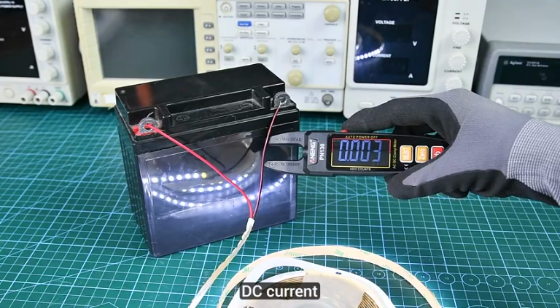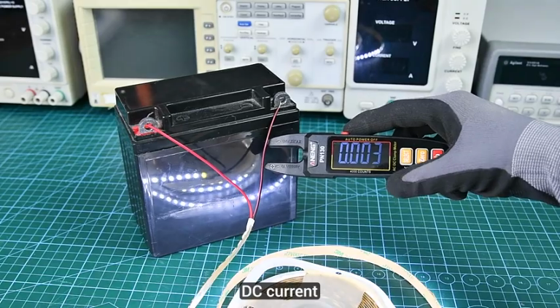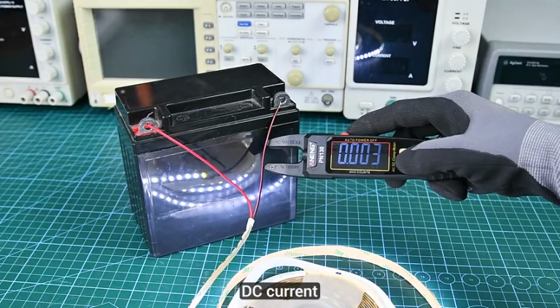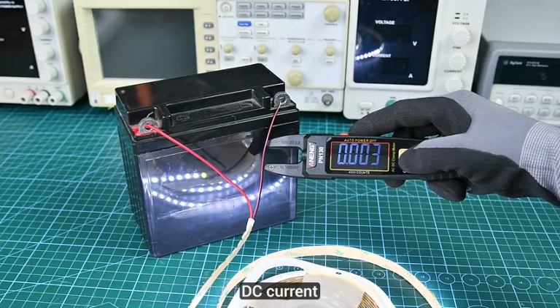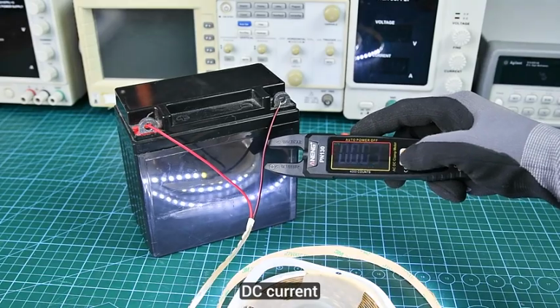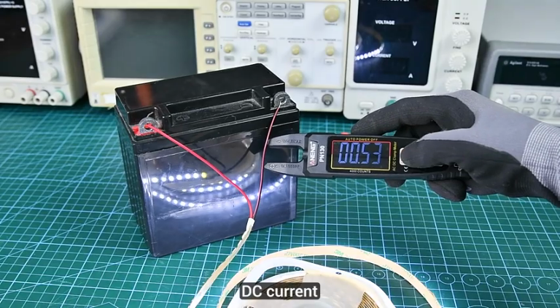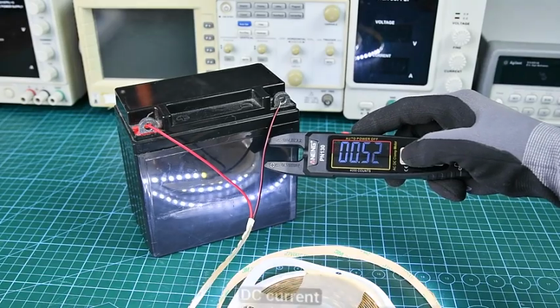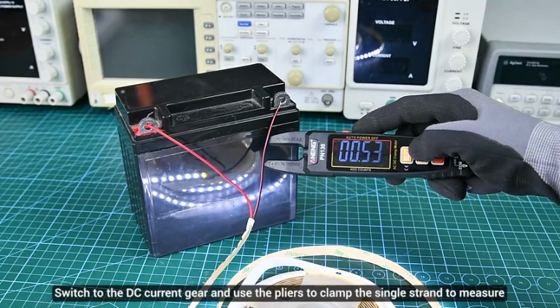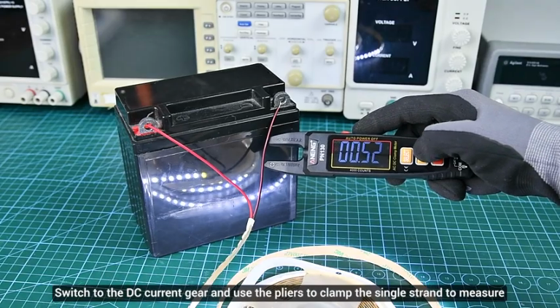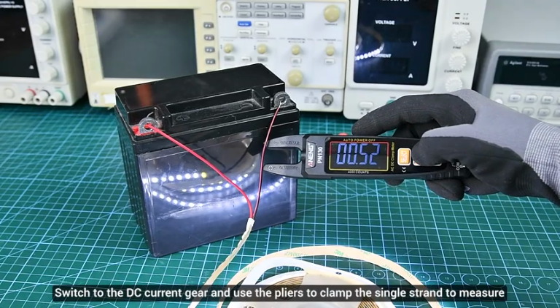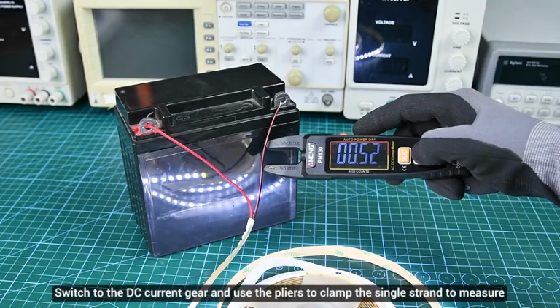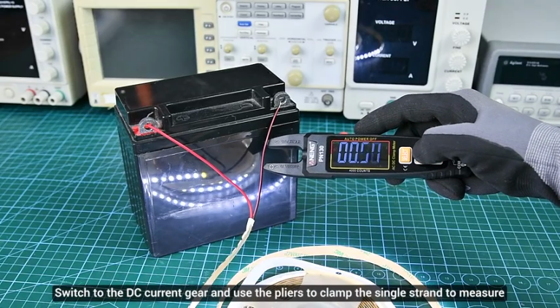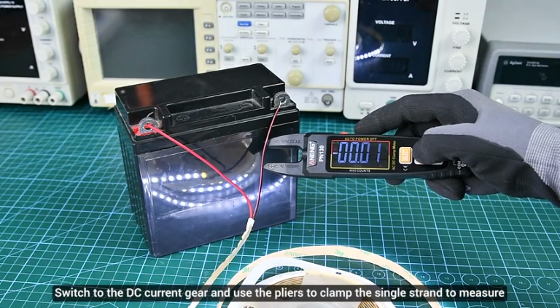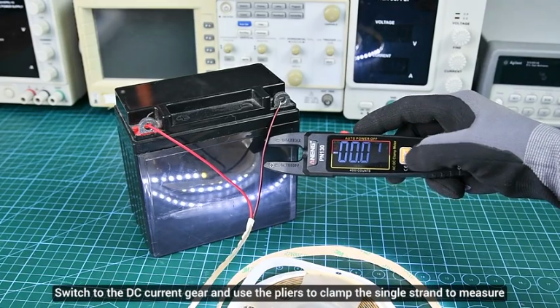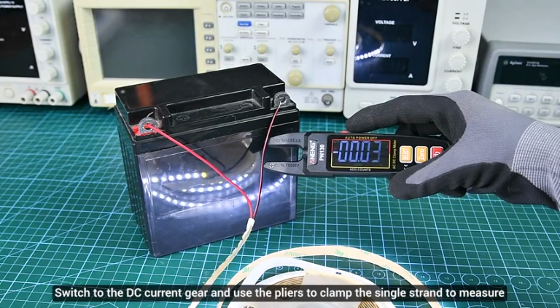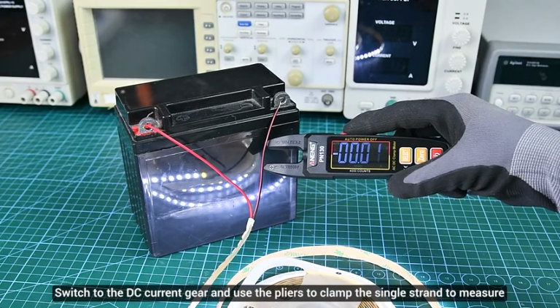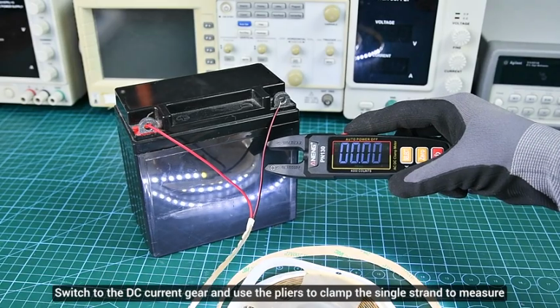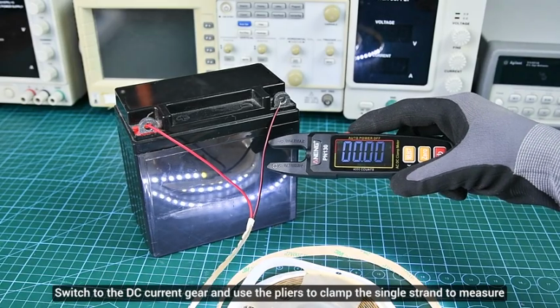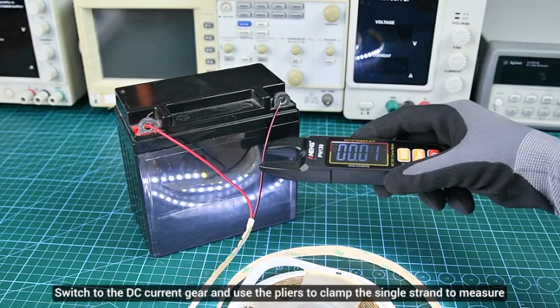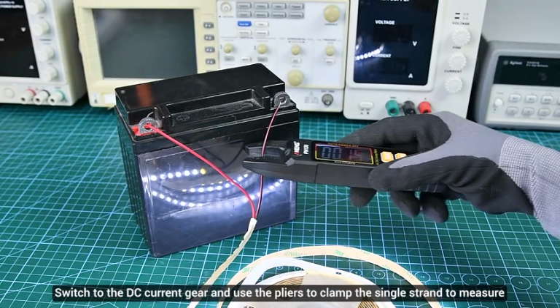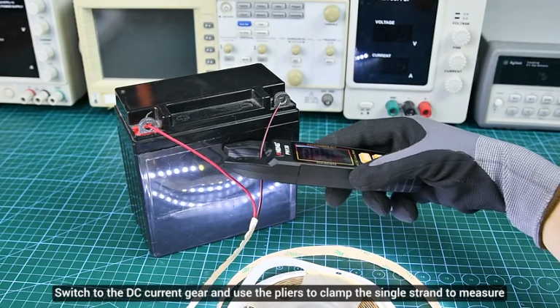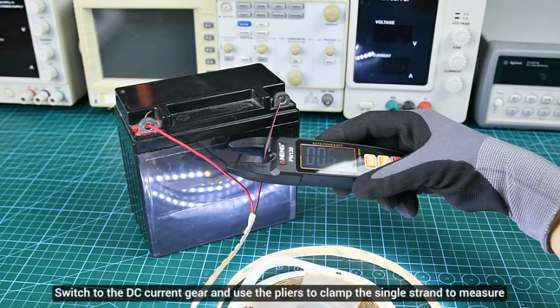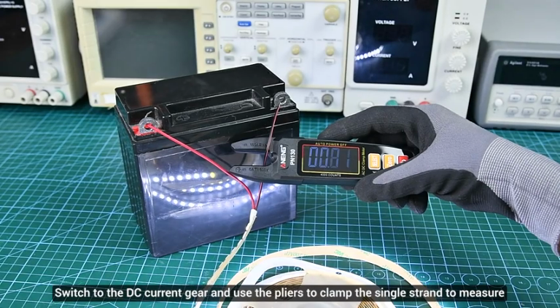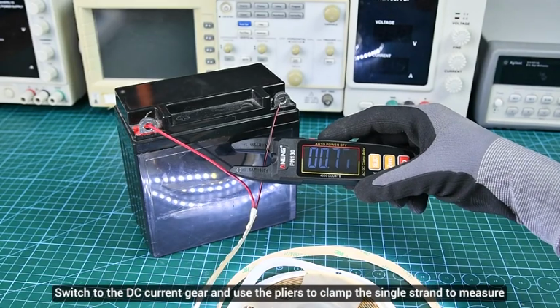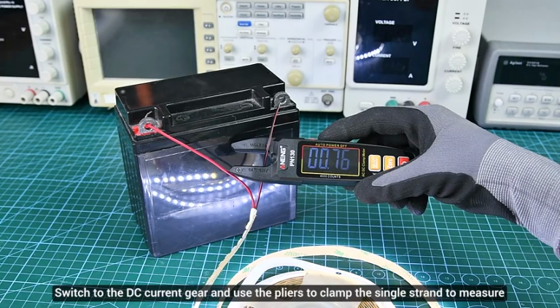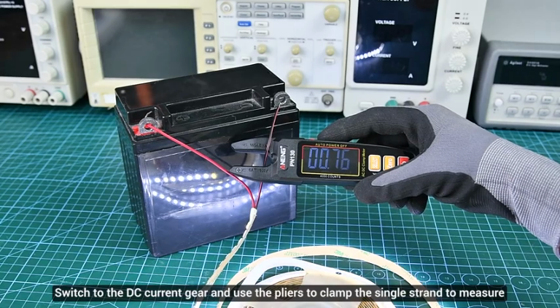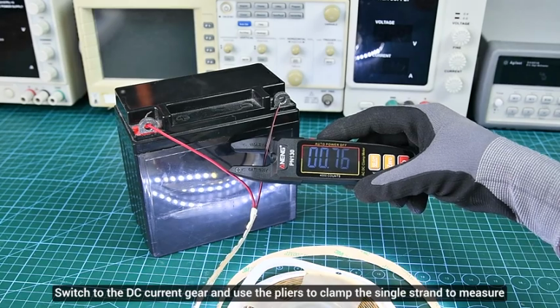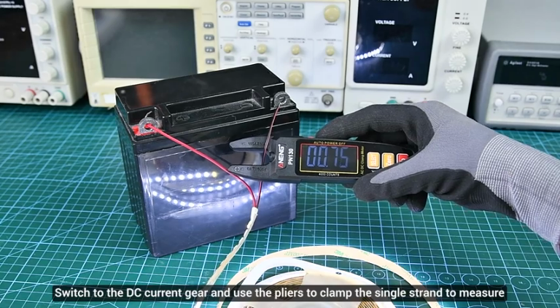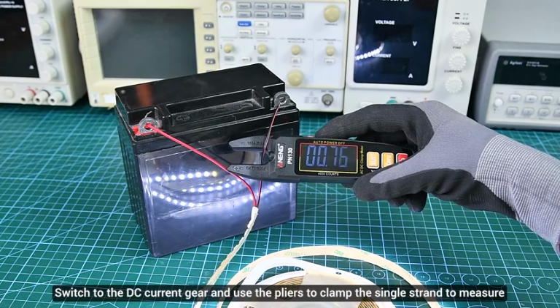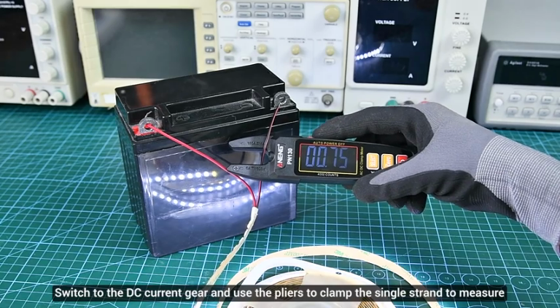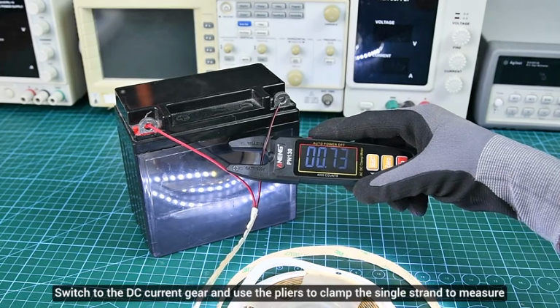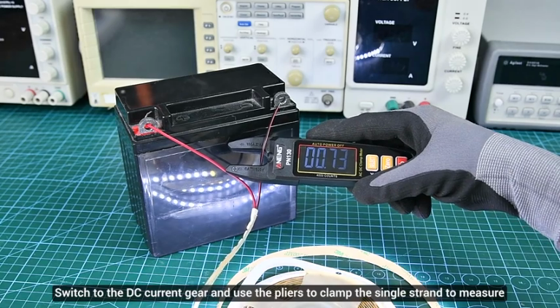Direct current: switch to the DC current gear and use the pliers to clamp the single strand to measure.